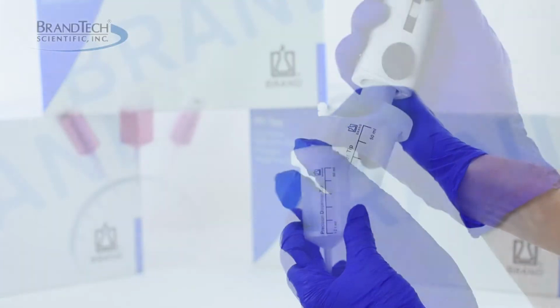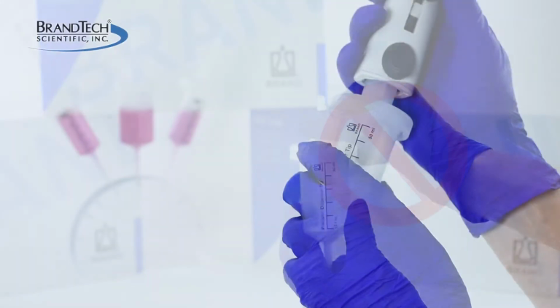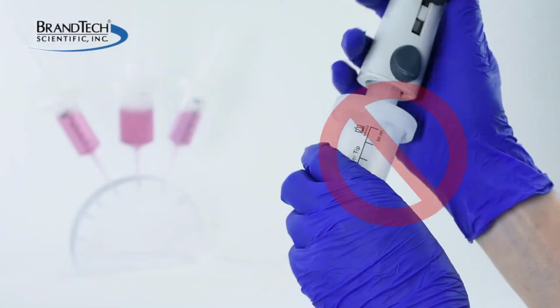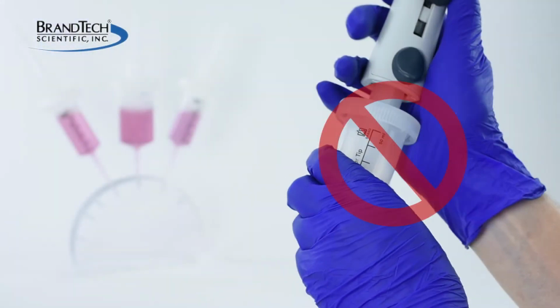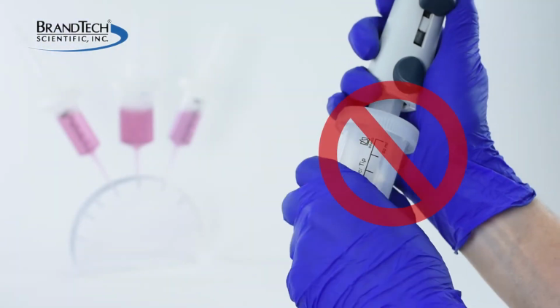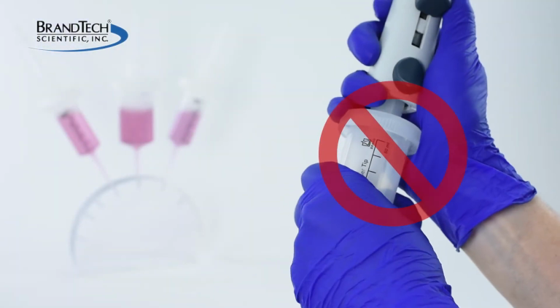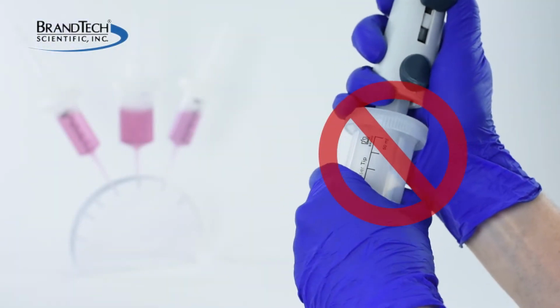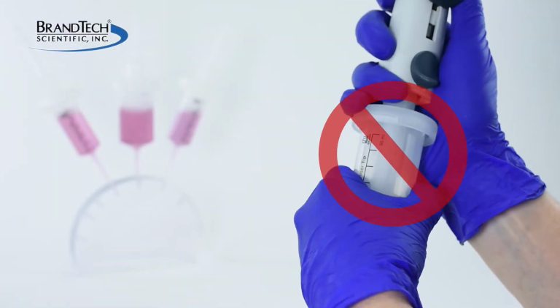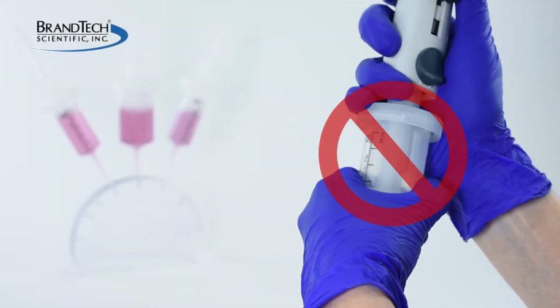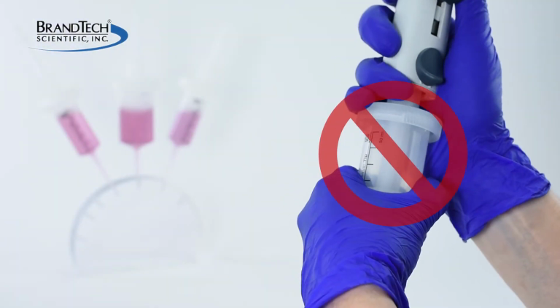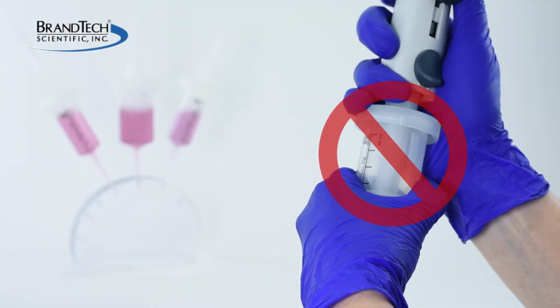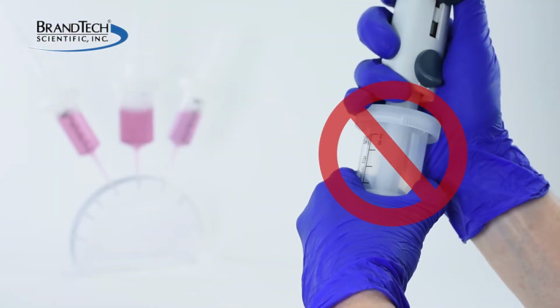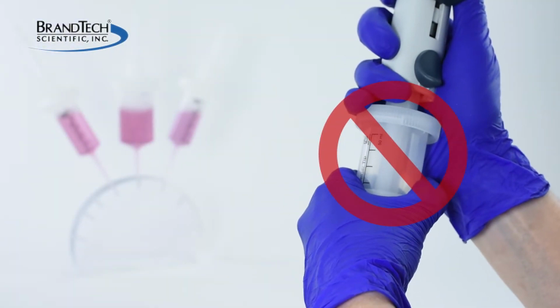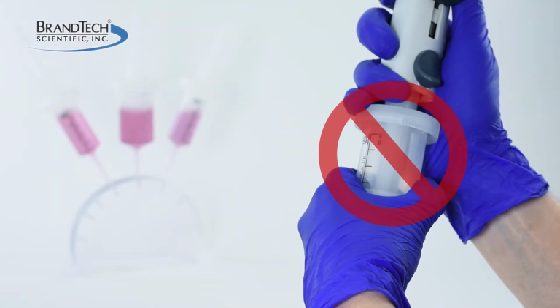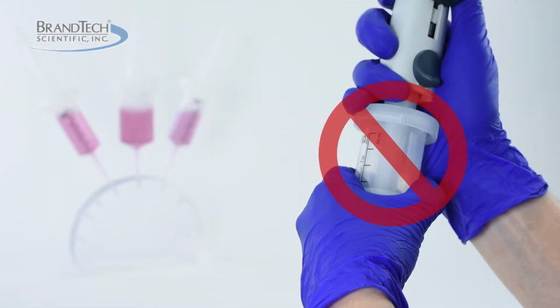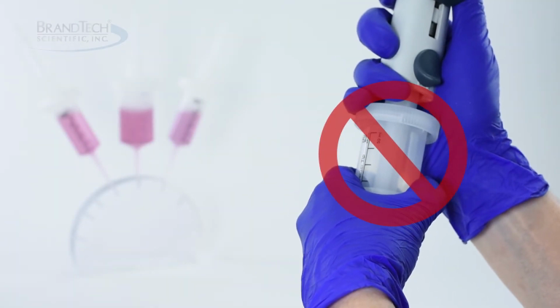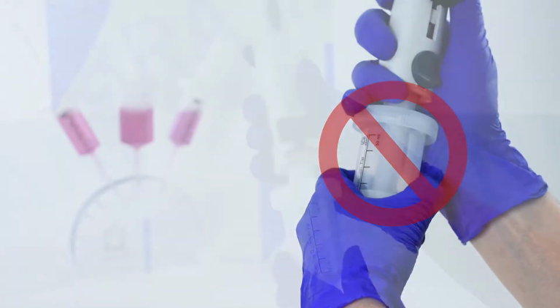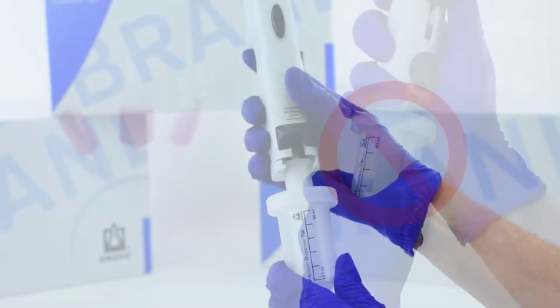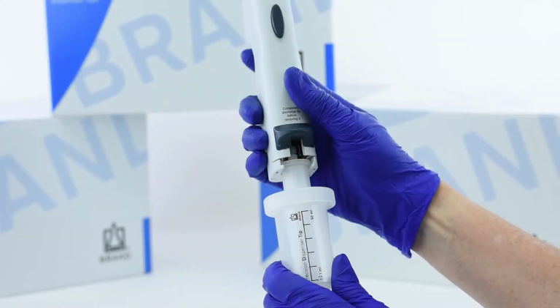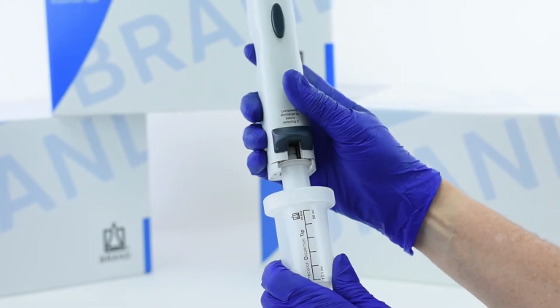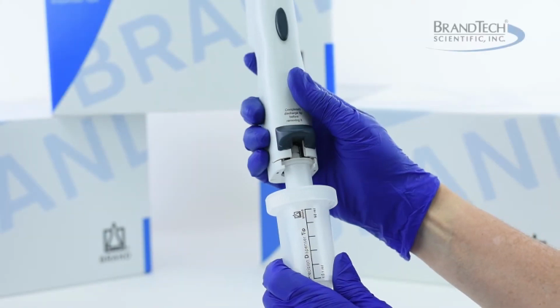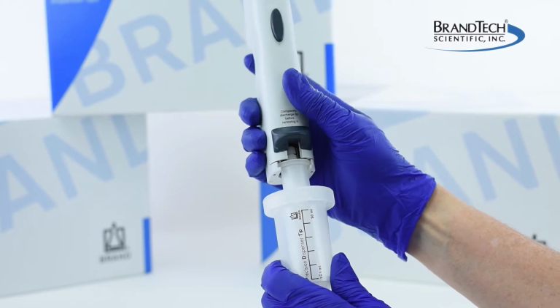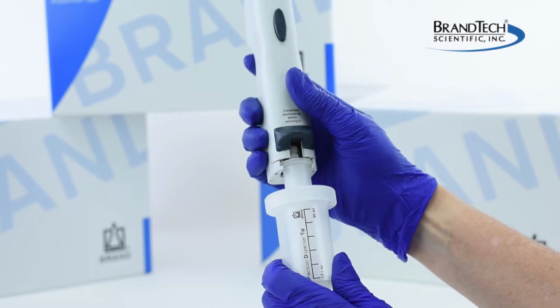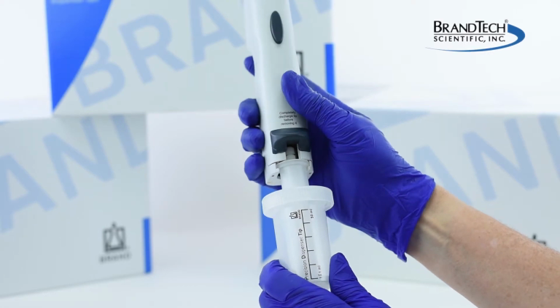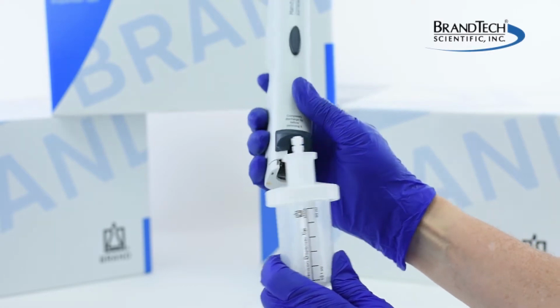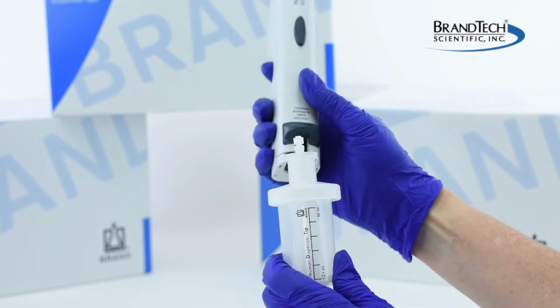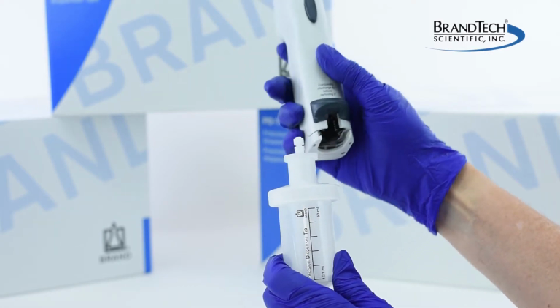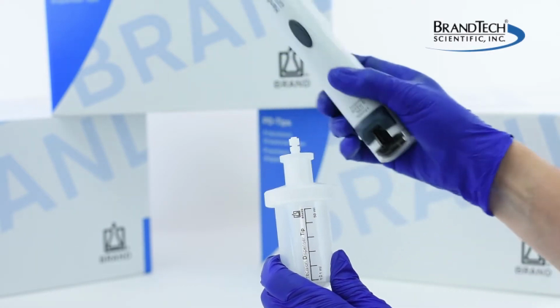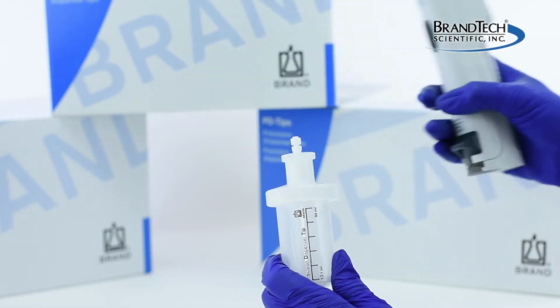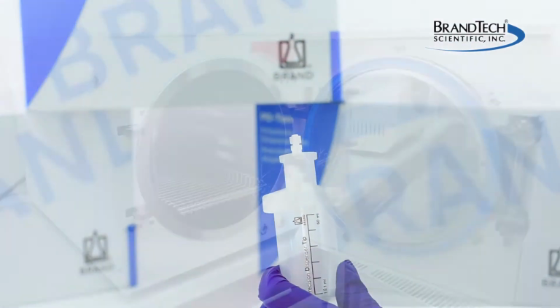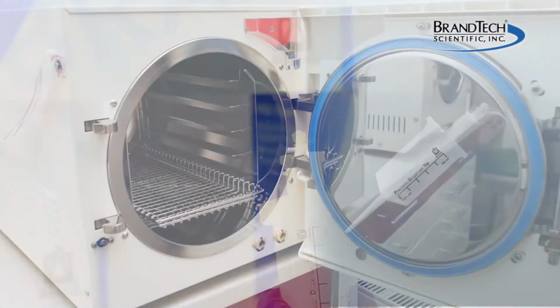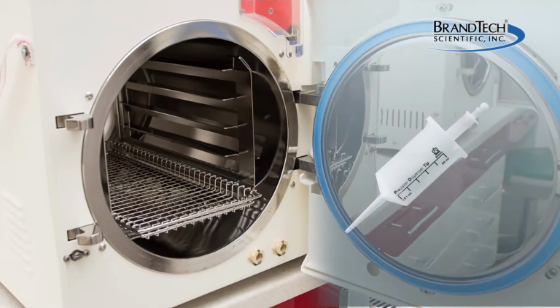Never try to separate the adapter from the tip while installed in the pipette. The tip and the adapter must be removed as a single unit.